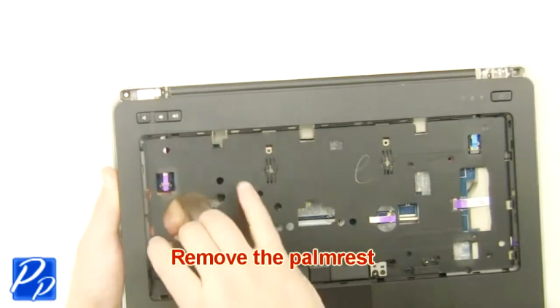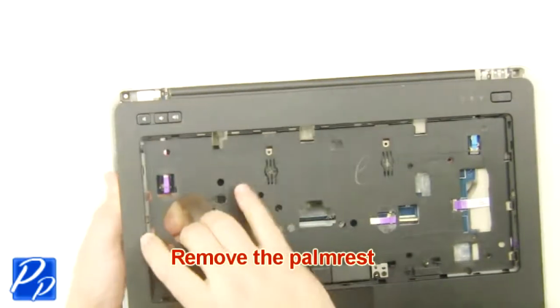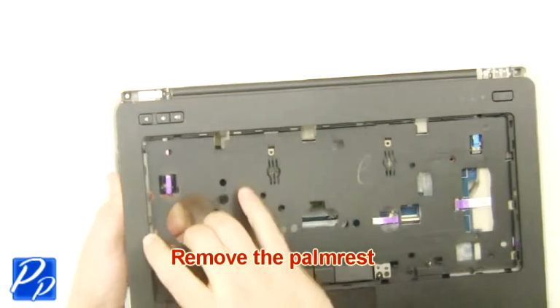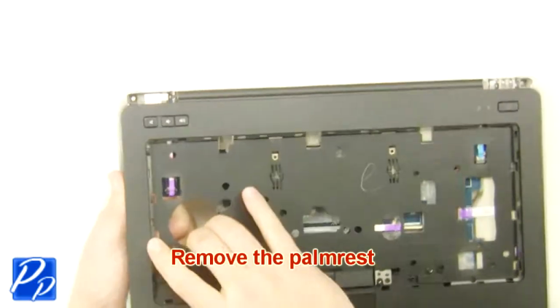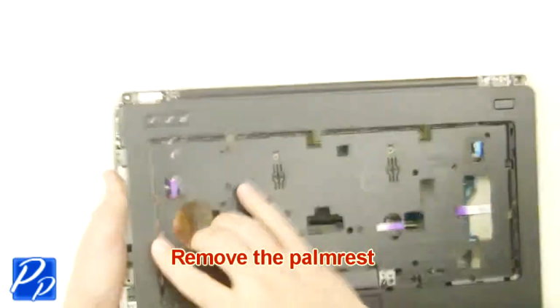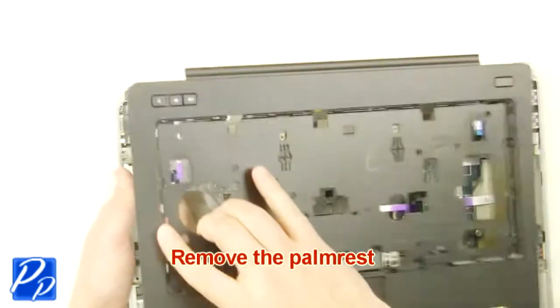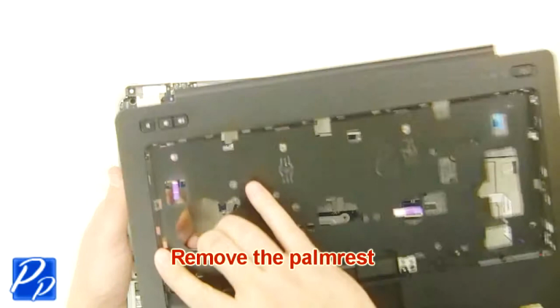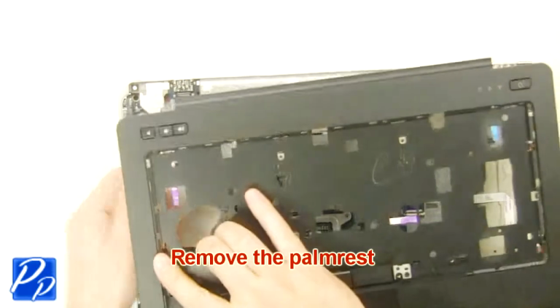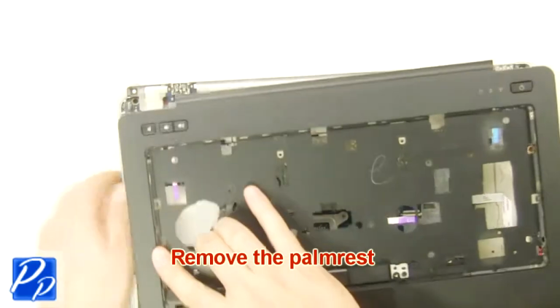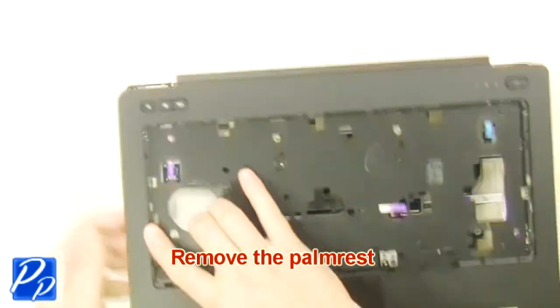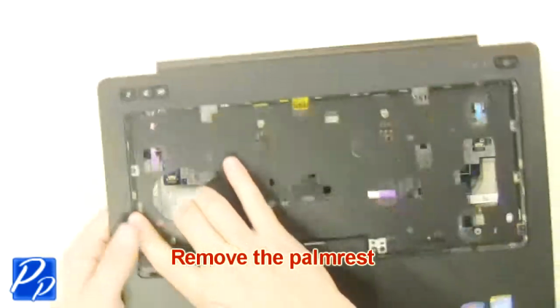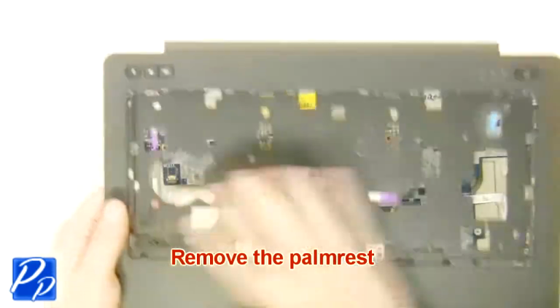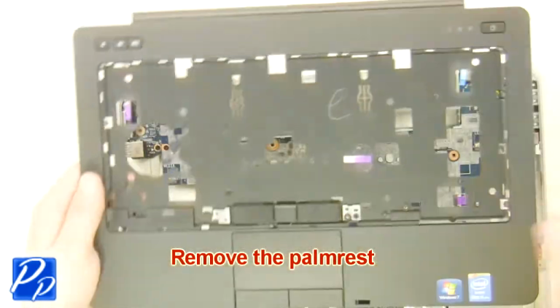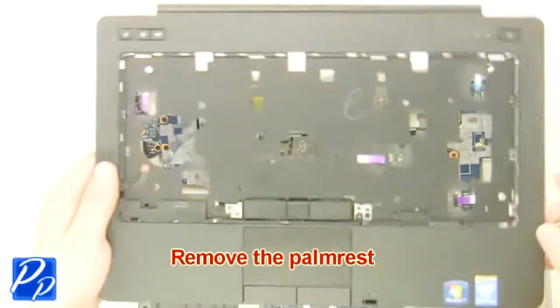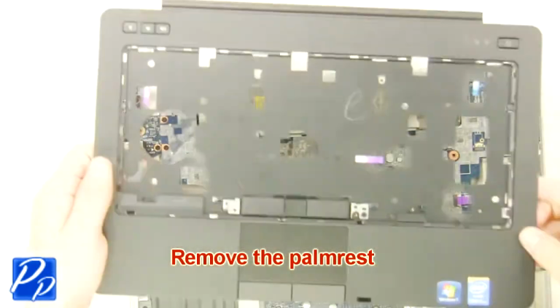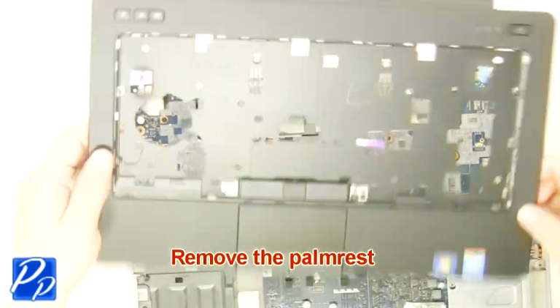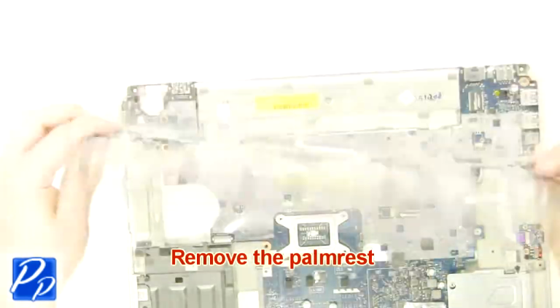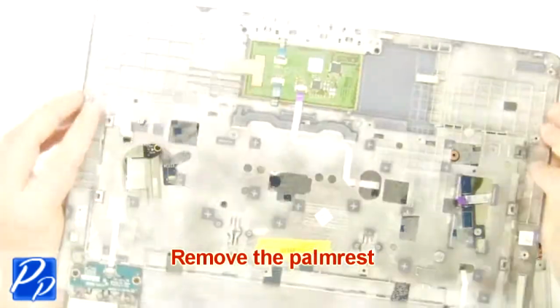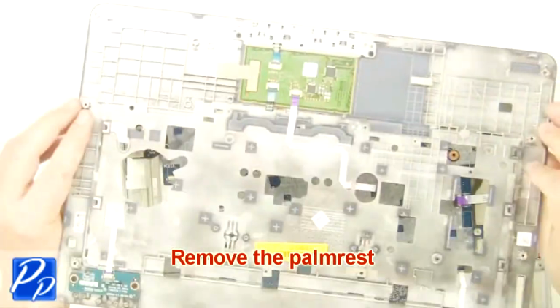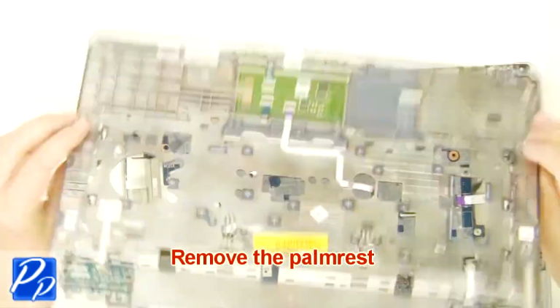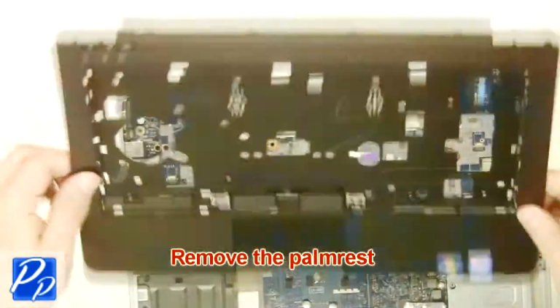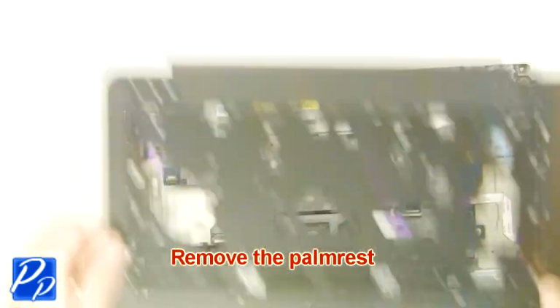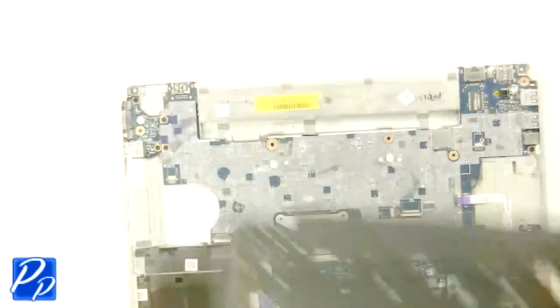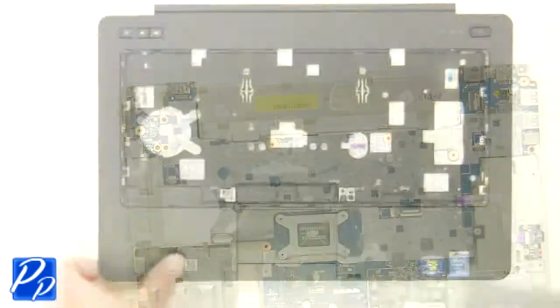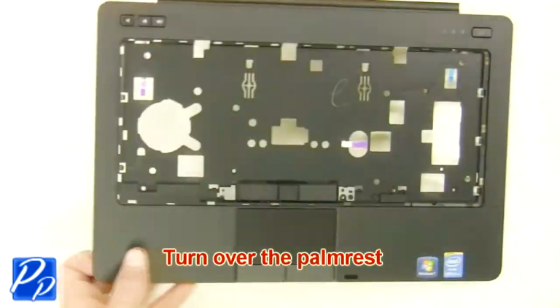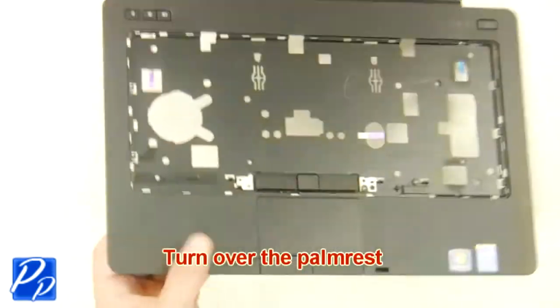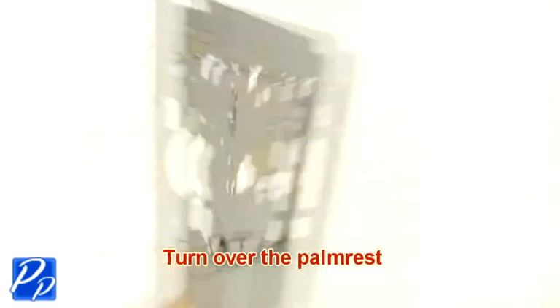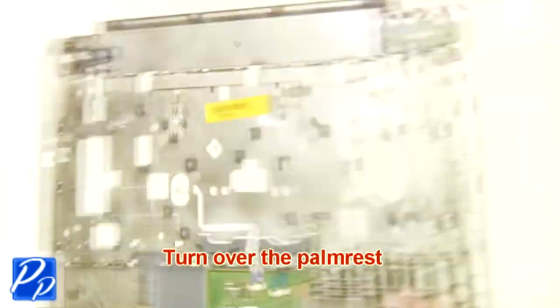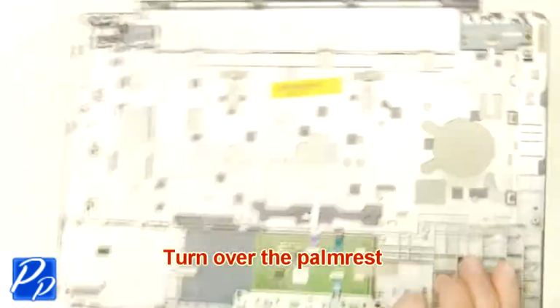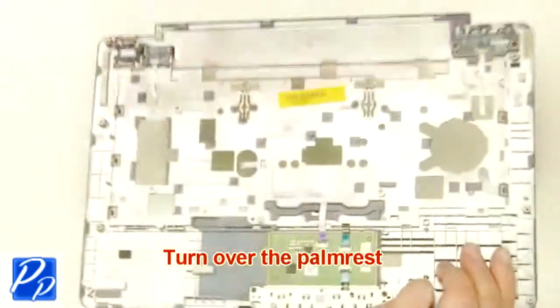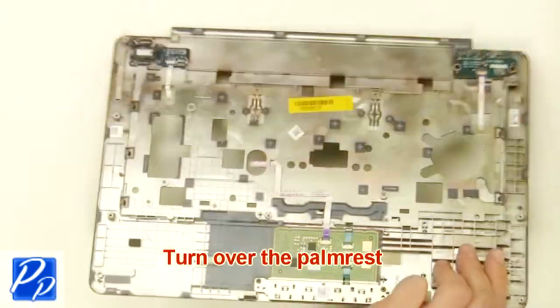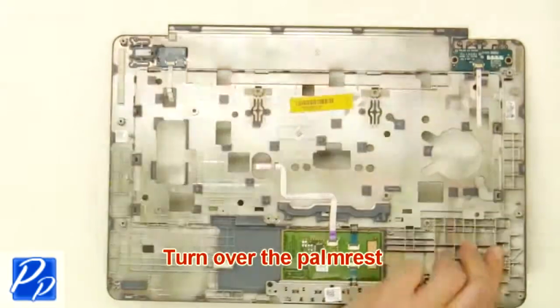Remove the palm rest. Turn over the palm rest.